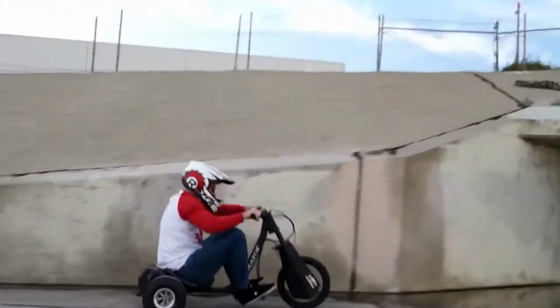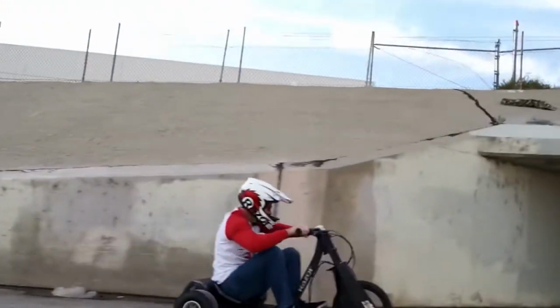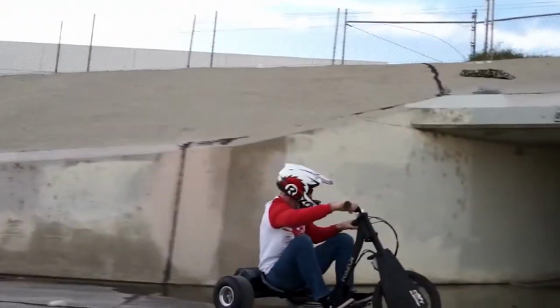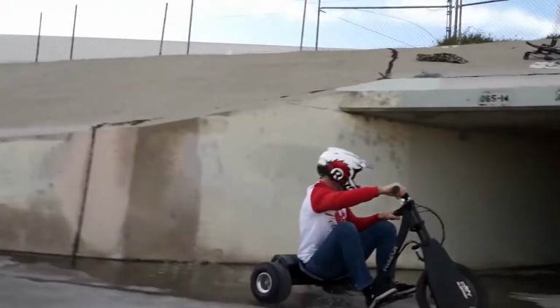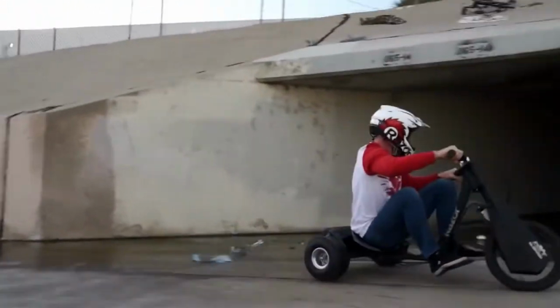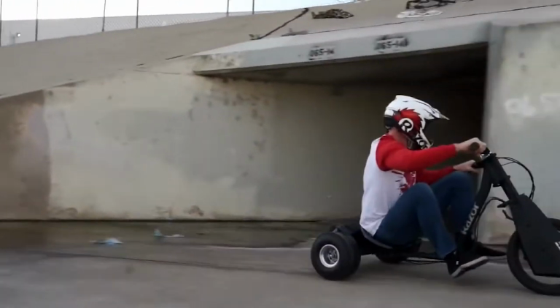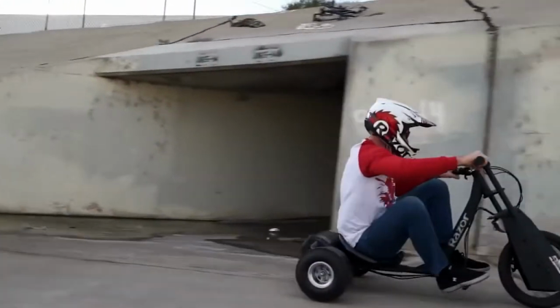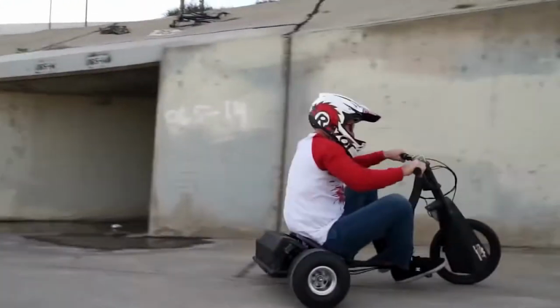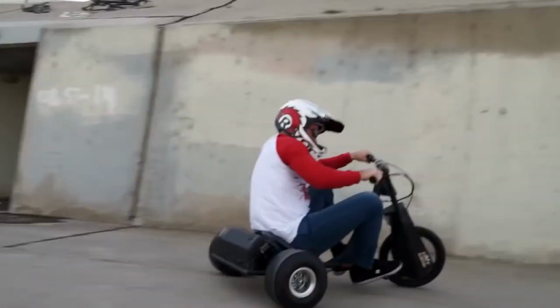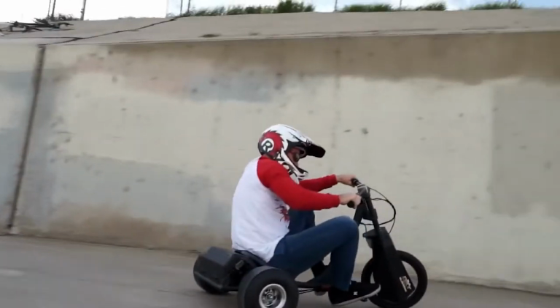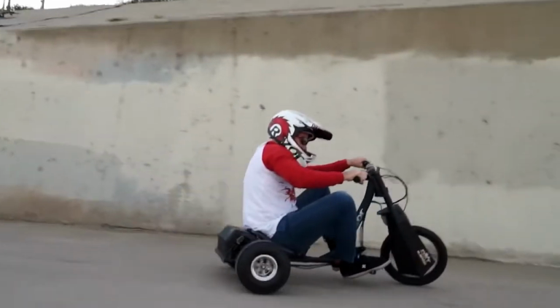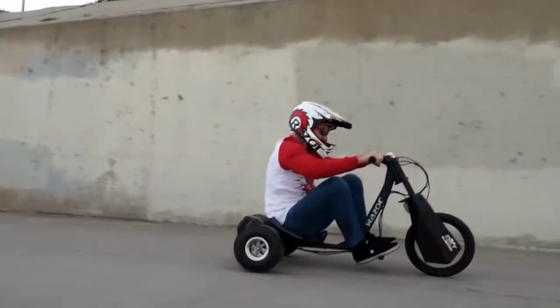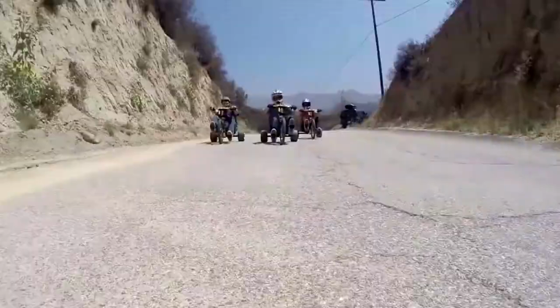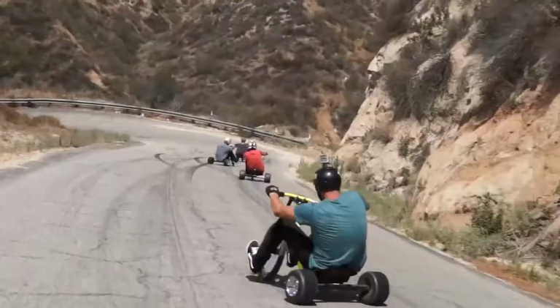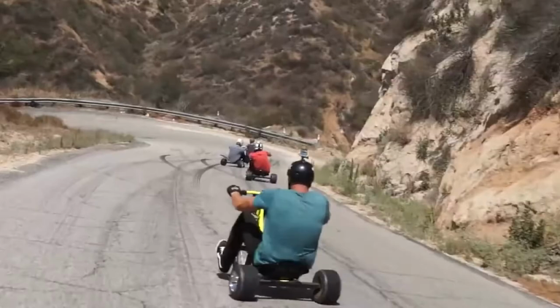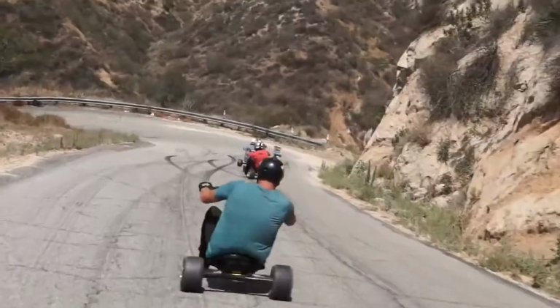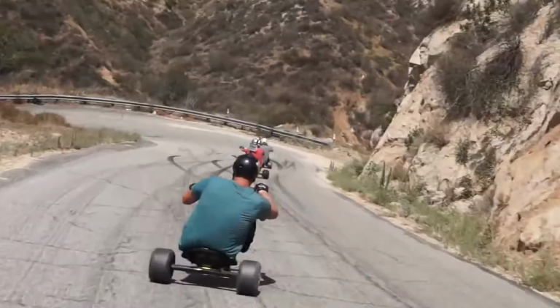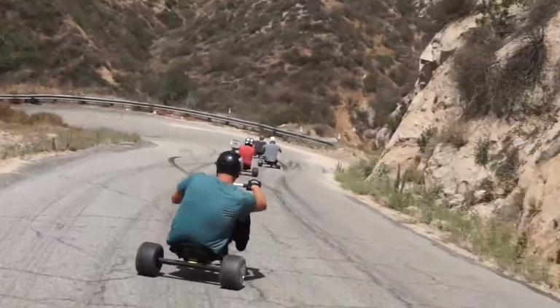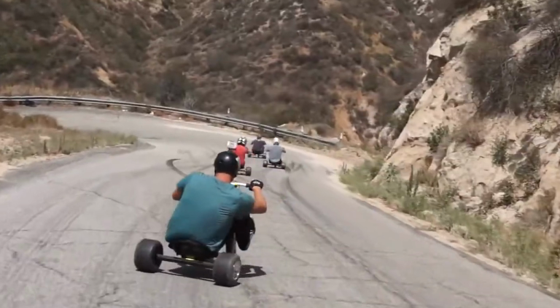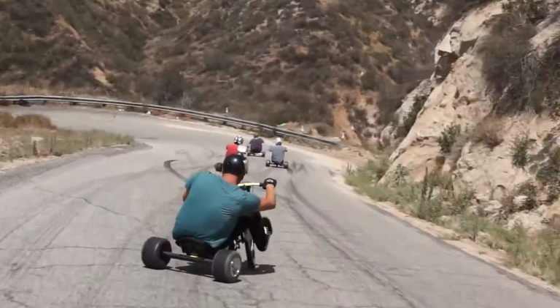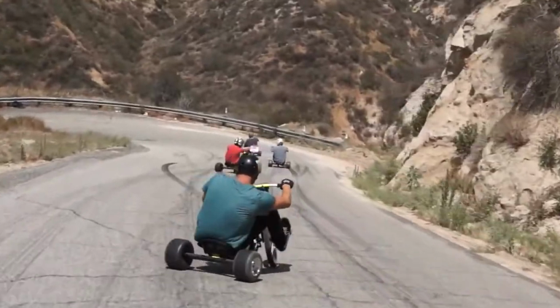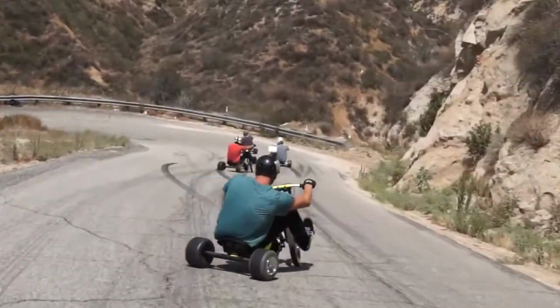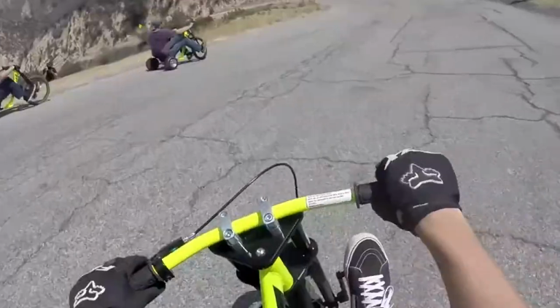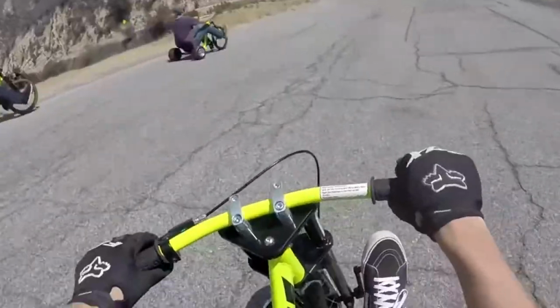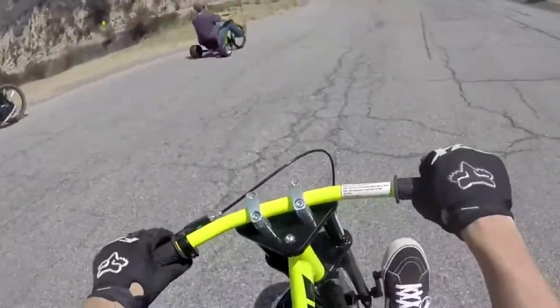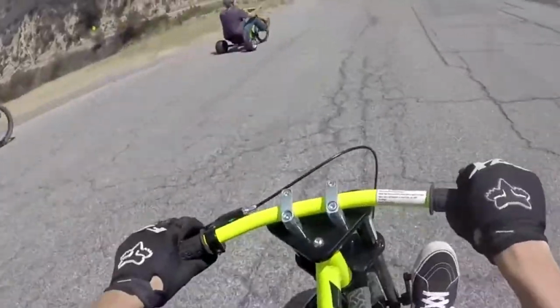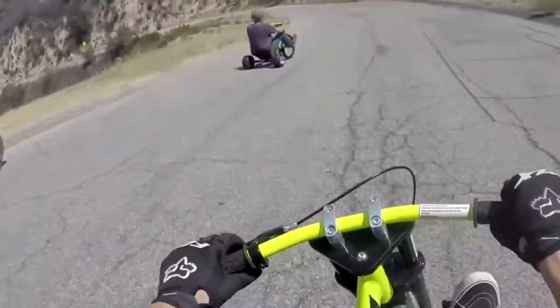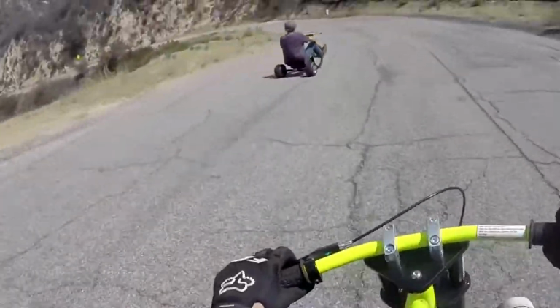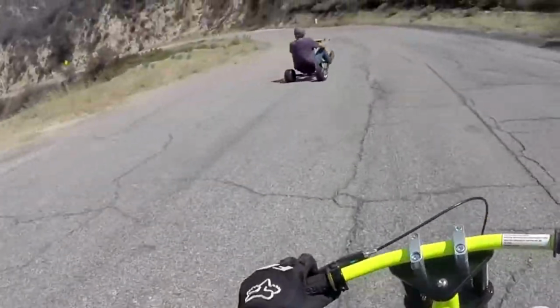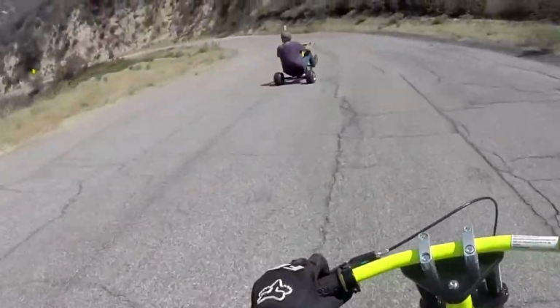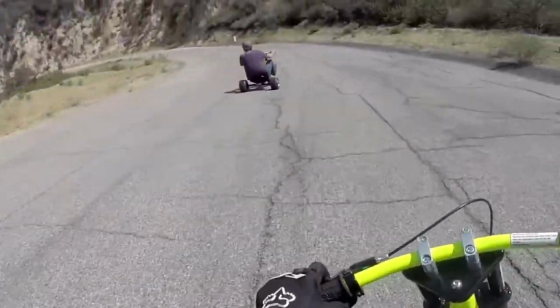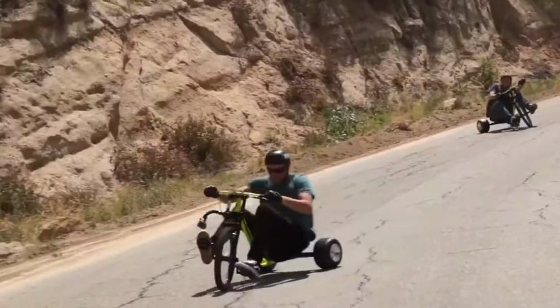Ingeniously designed to be fun and safe, the Razer DXT electric drift trike is an award-winning electric cart for teens and adults.